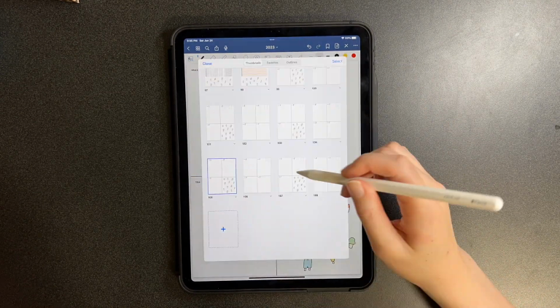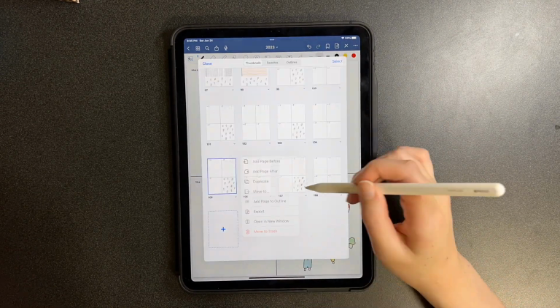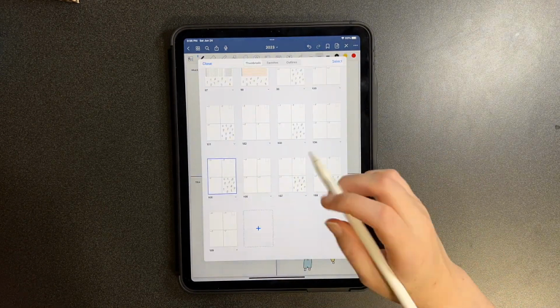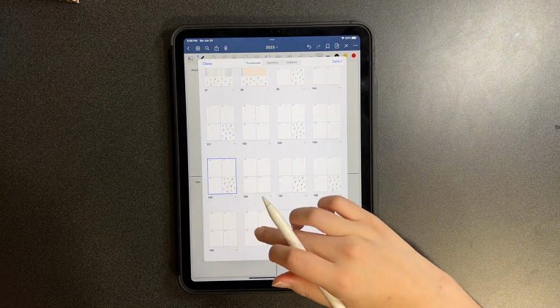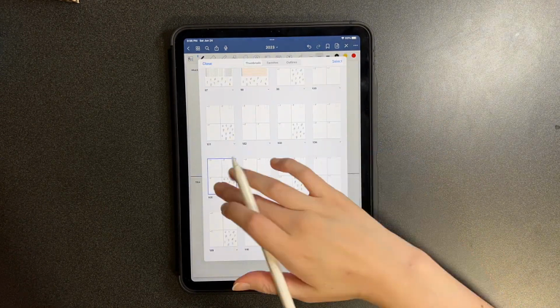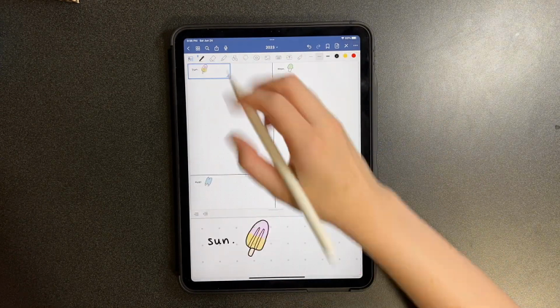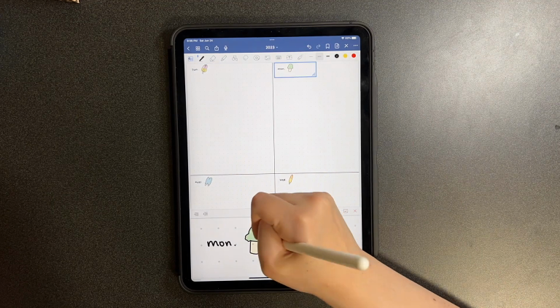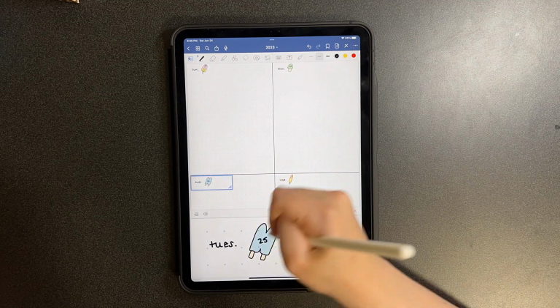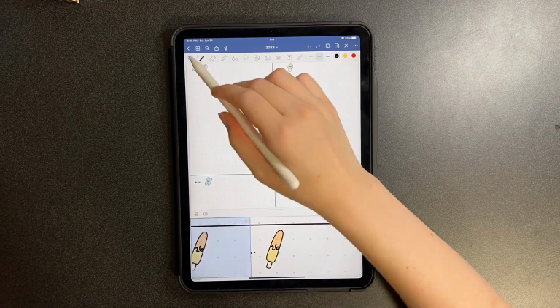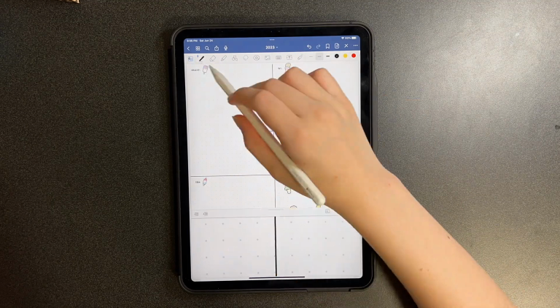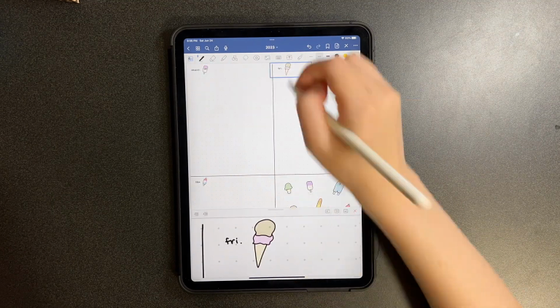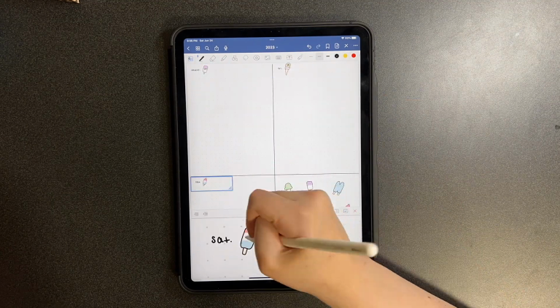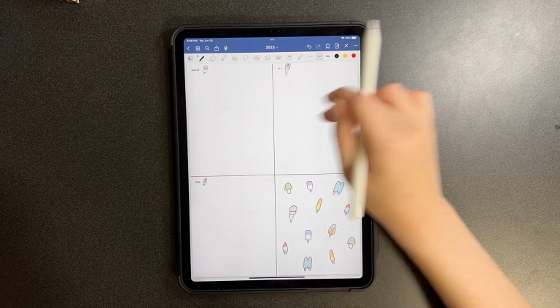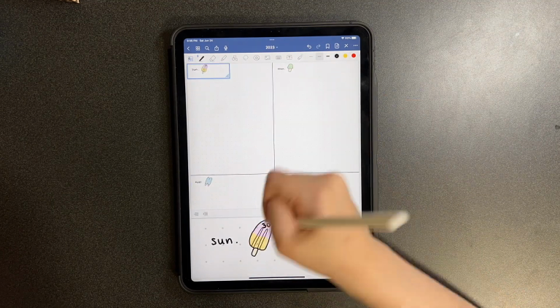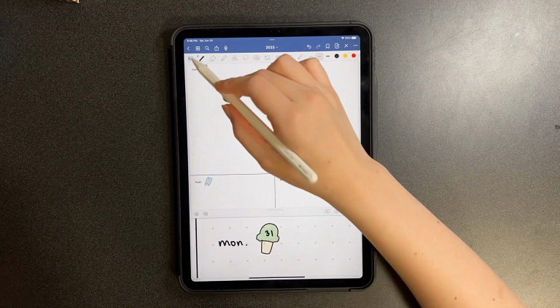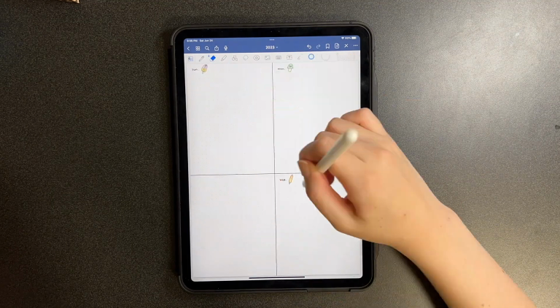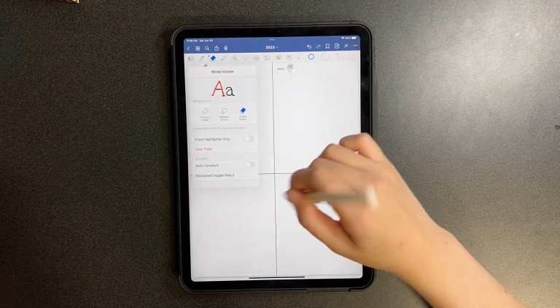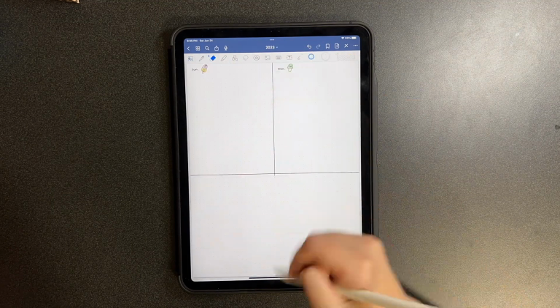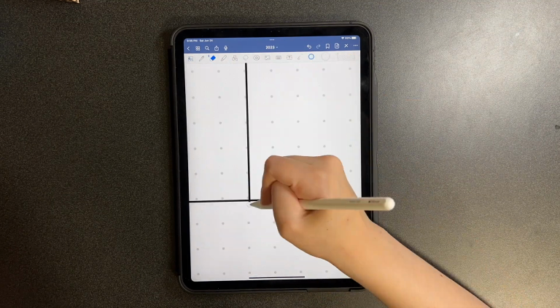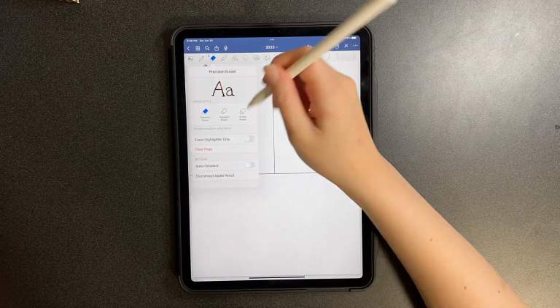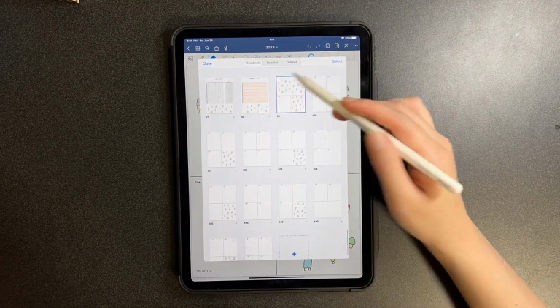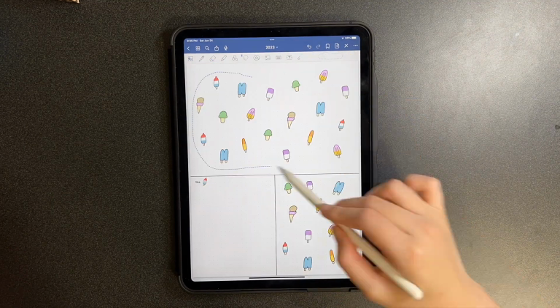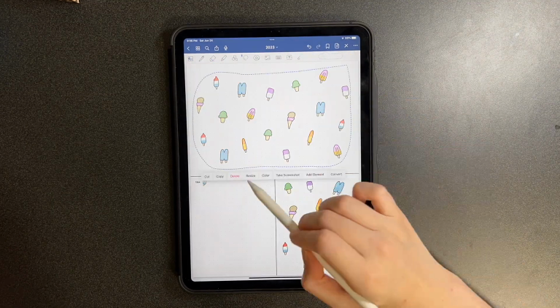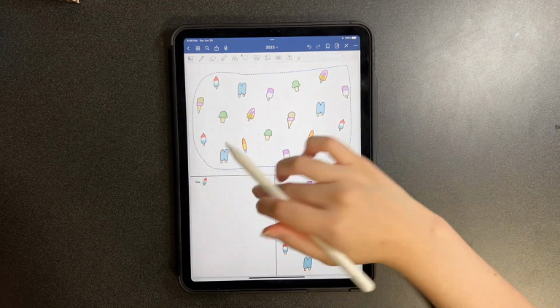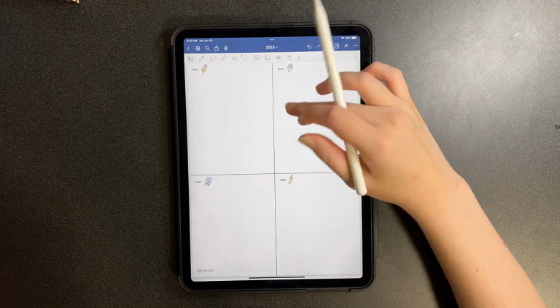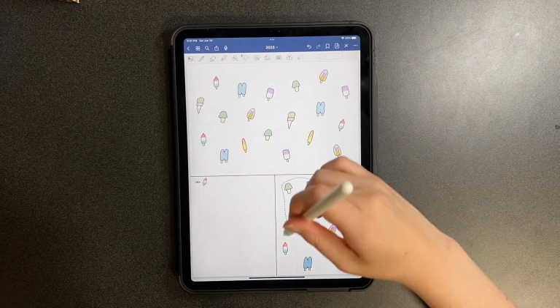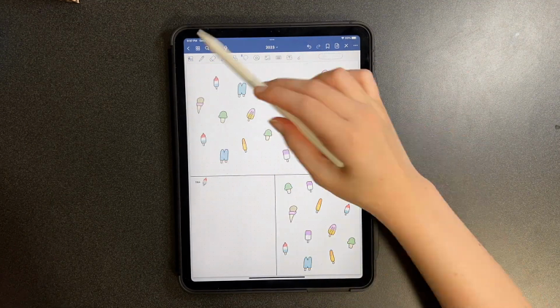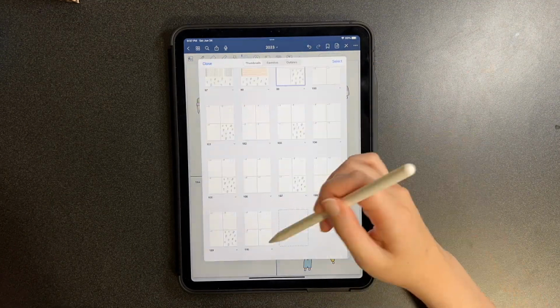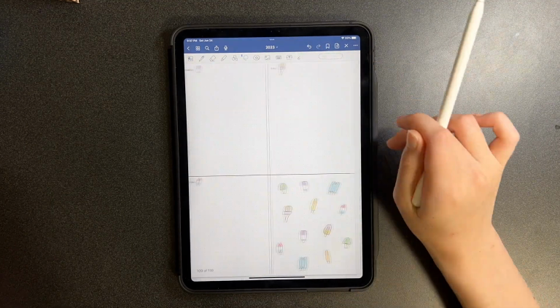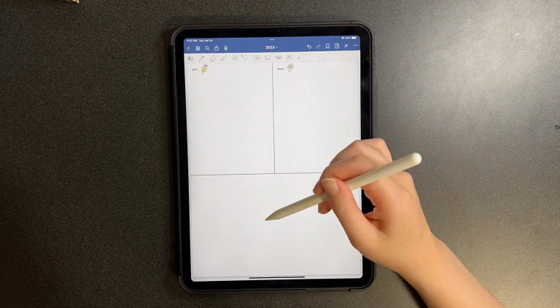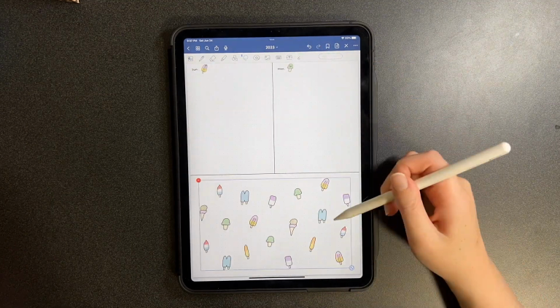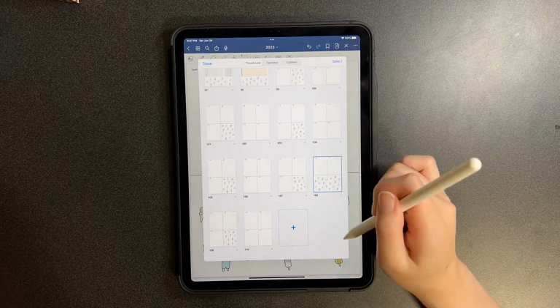Thank you for watching! I hope to see you next week, and let's go ahead and go through the flip-through.